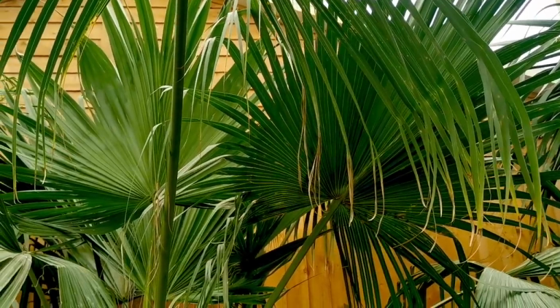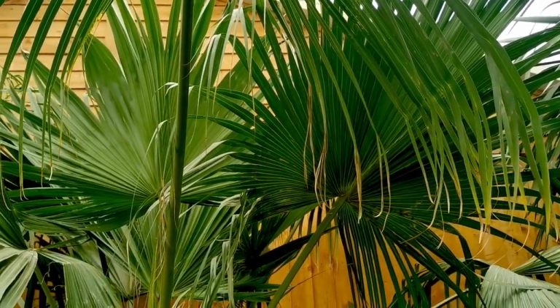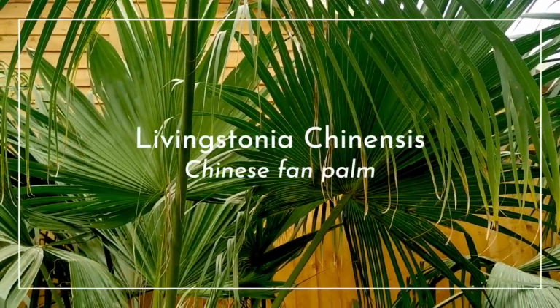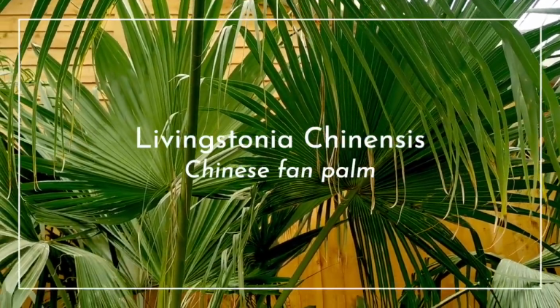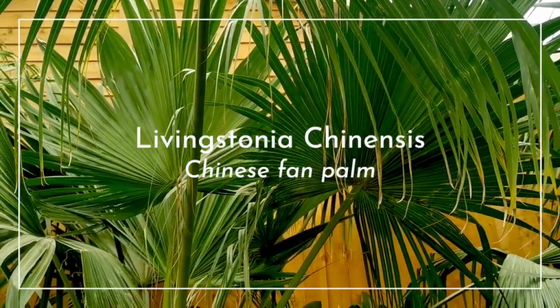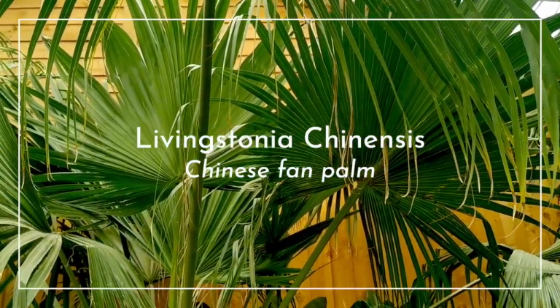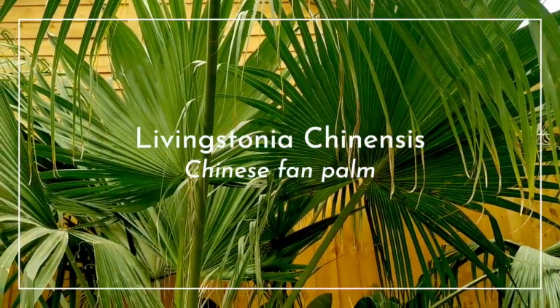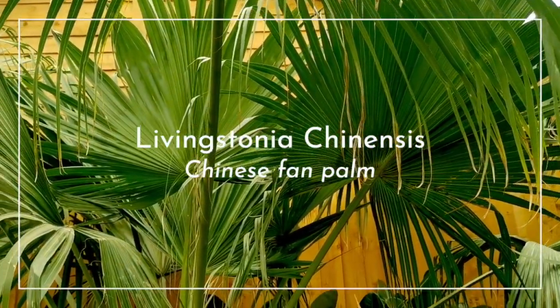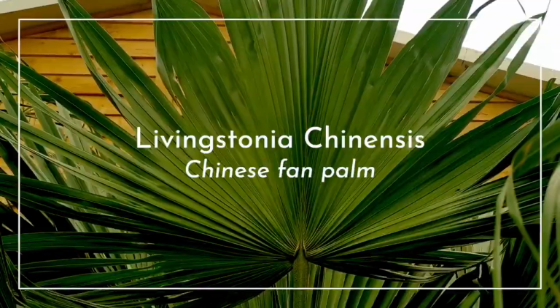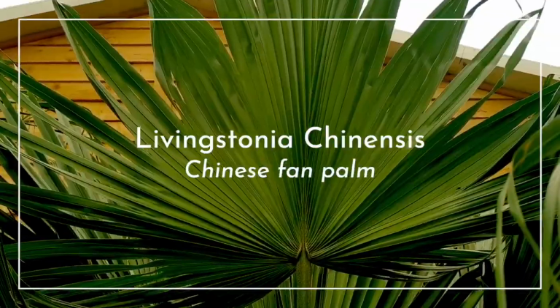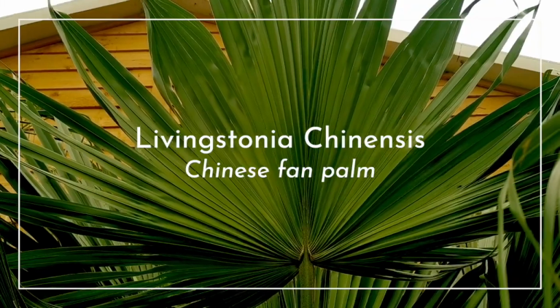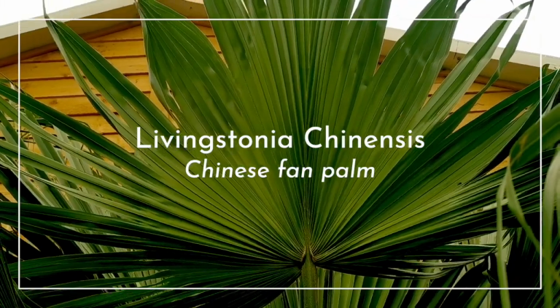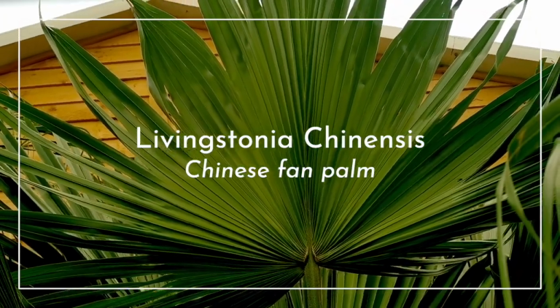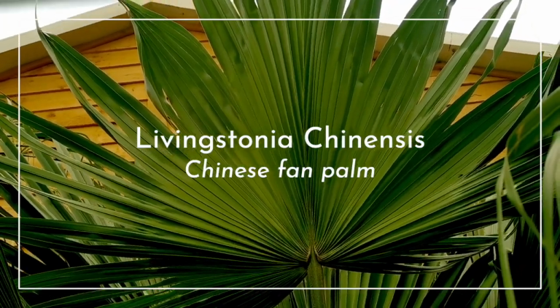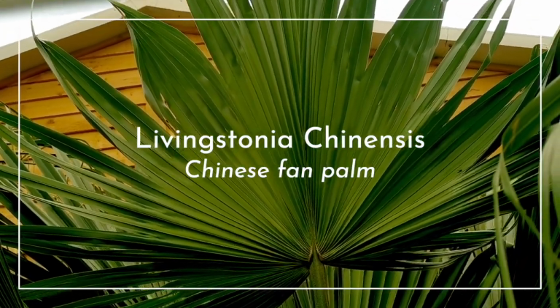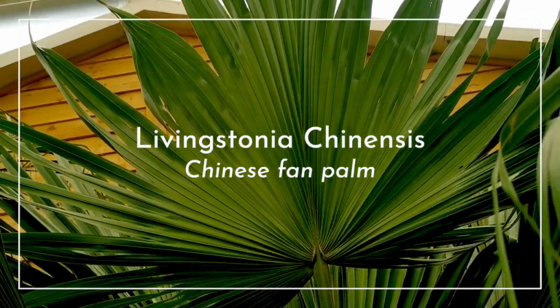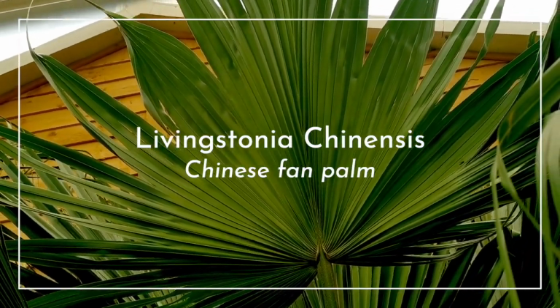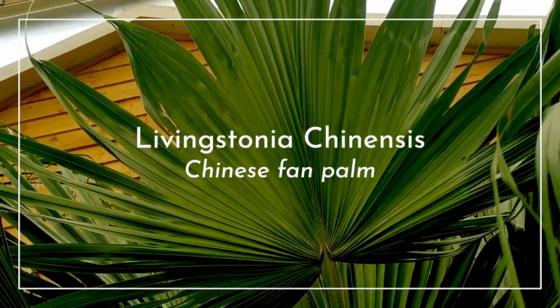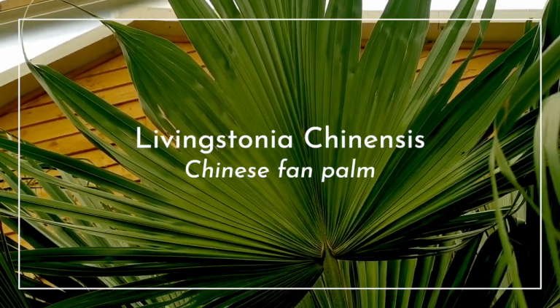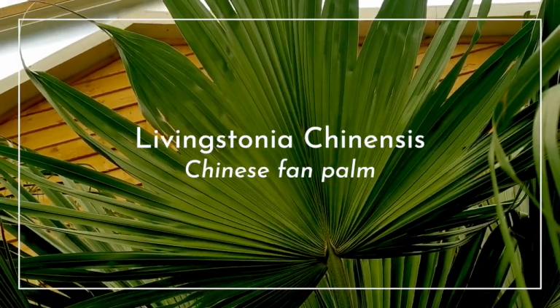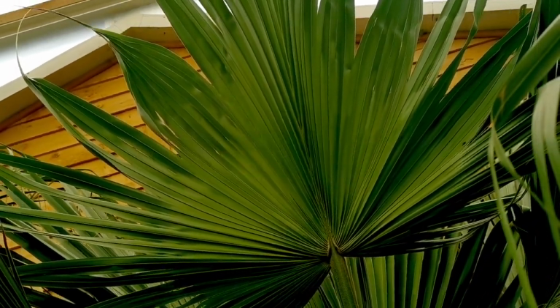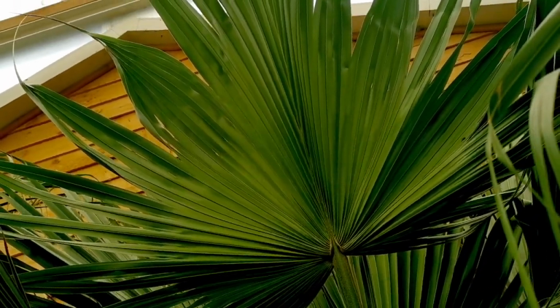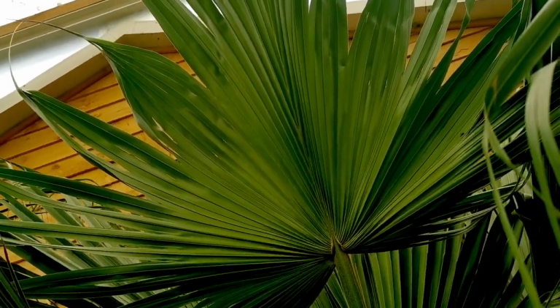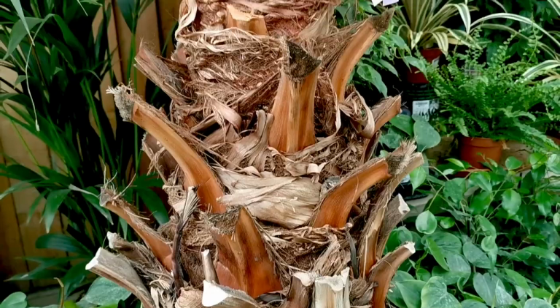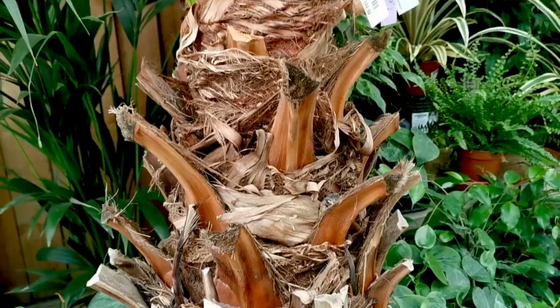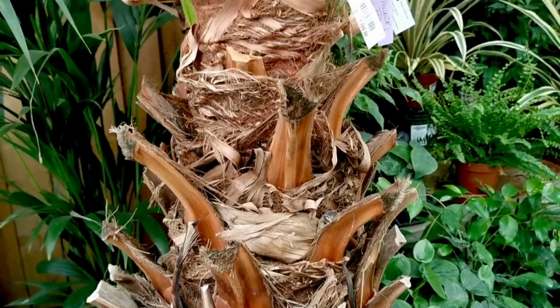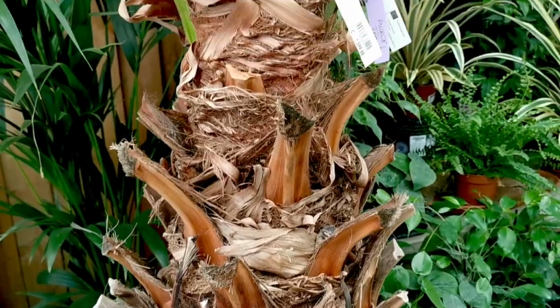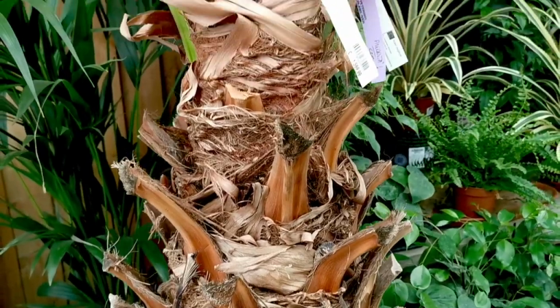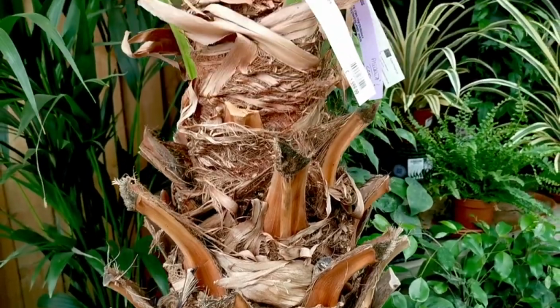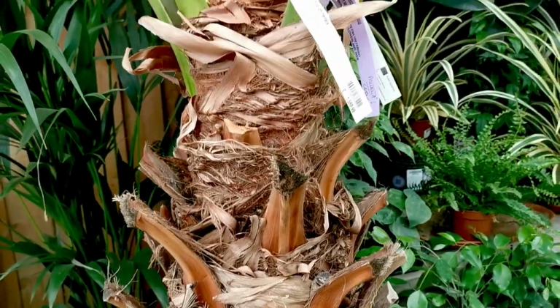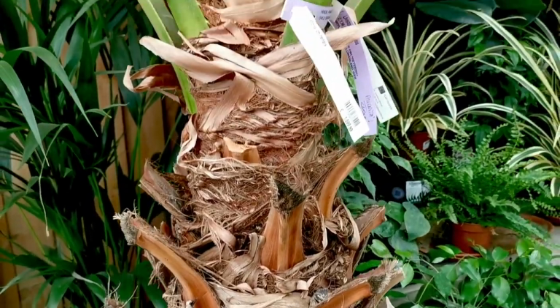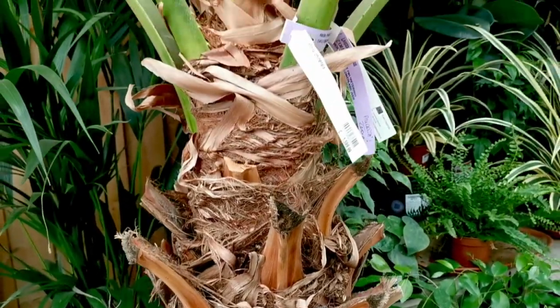Wow, this Chinese fan palm by the main entrance doors is absolutely stunning.